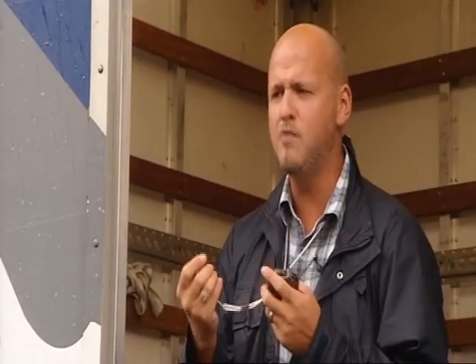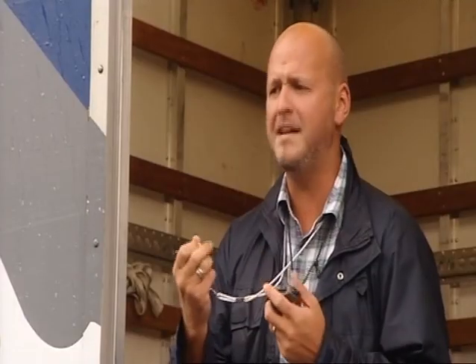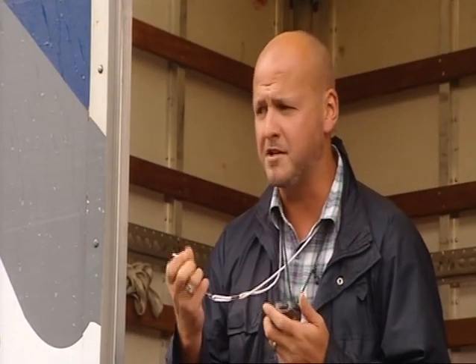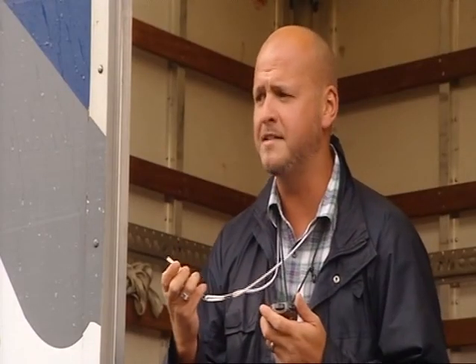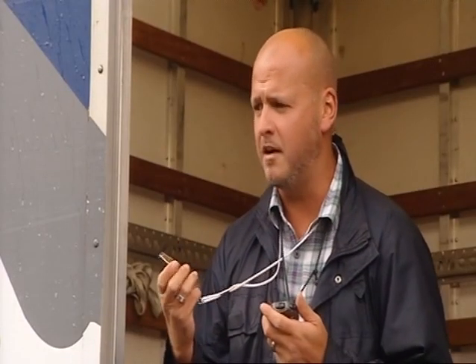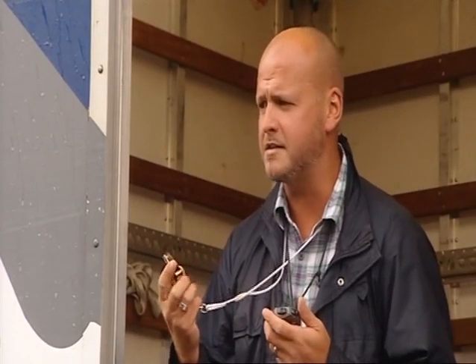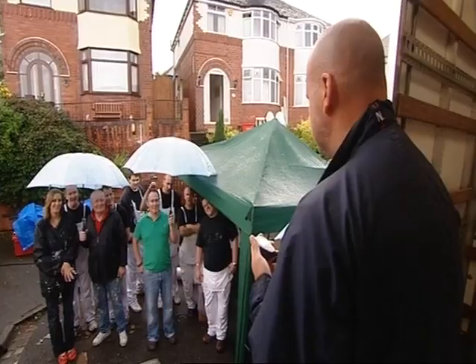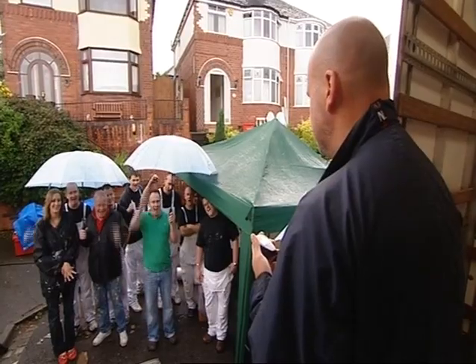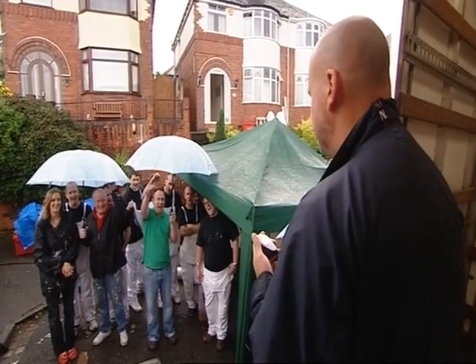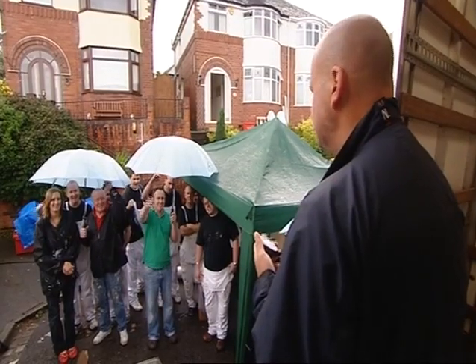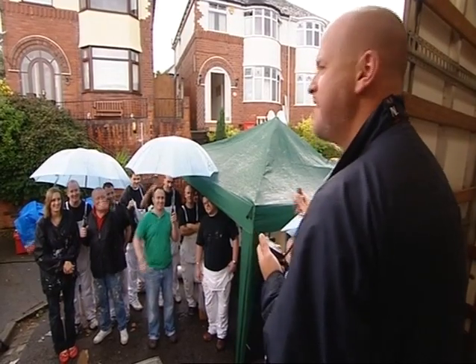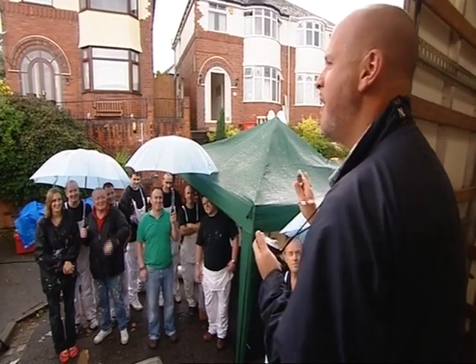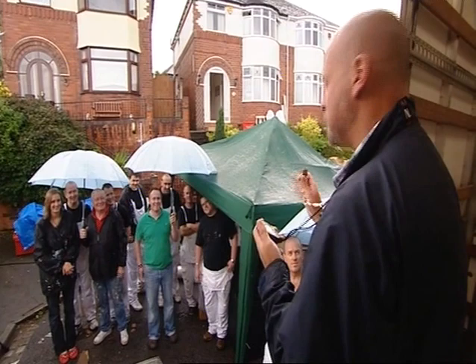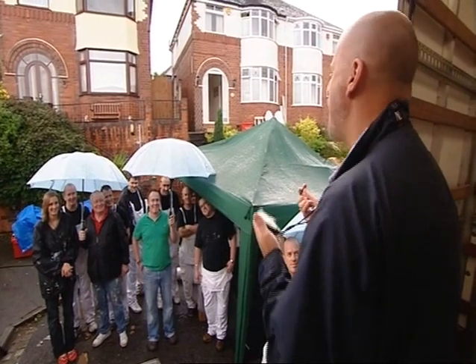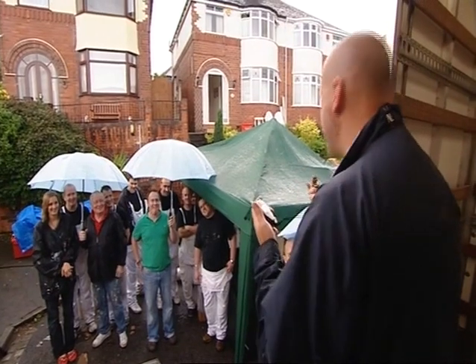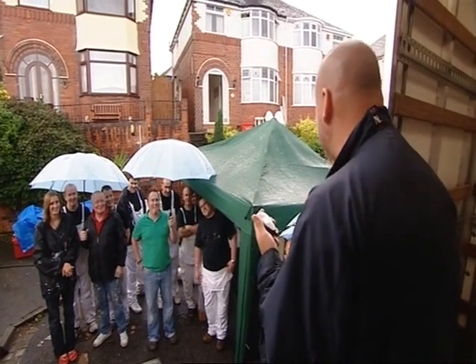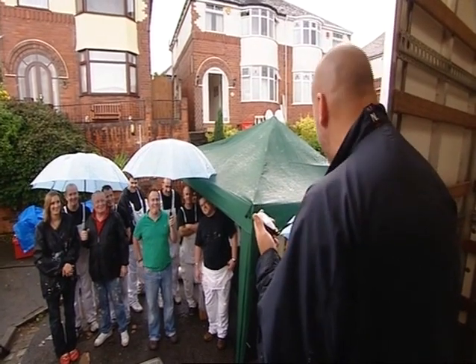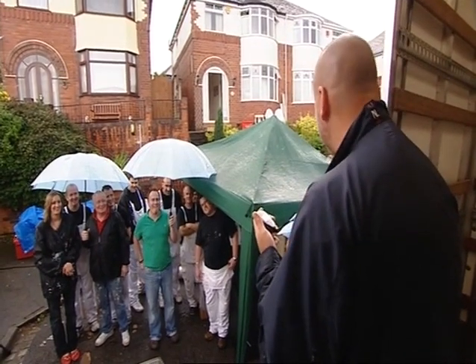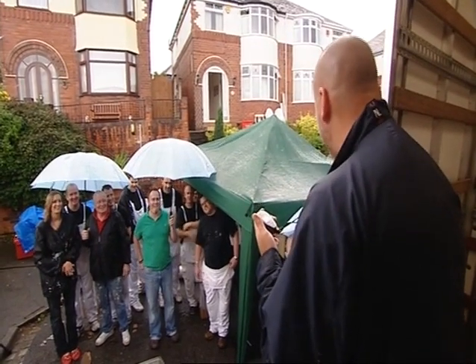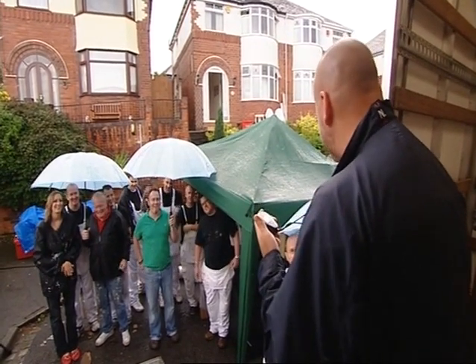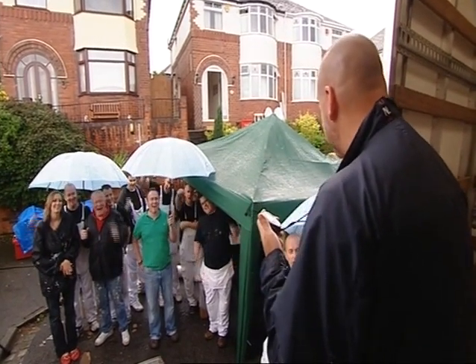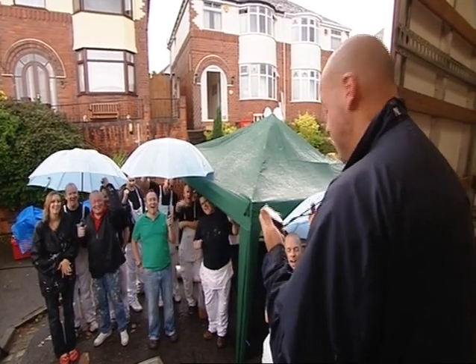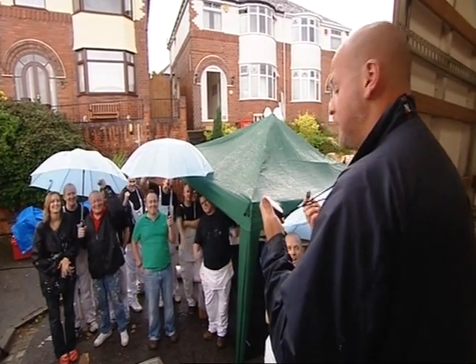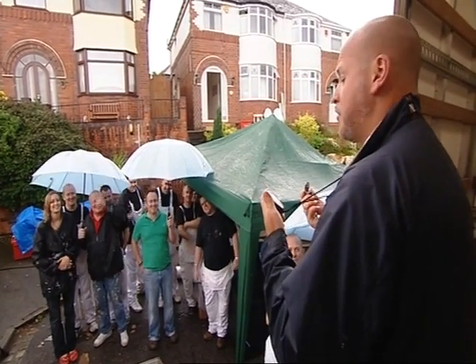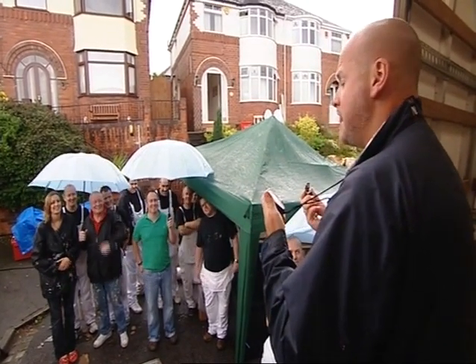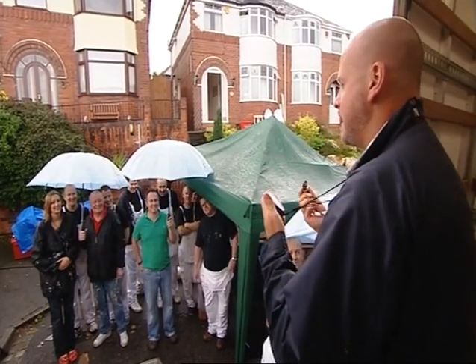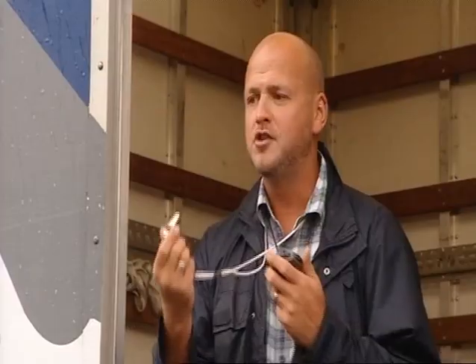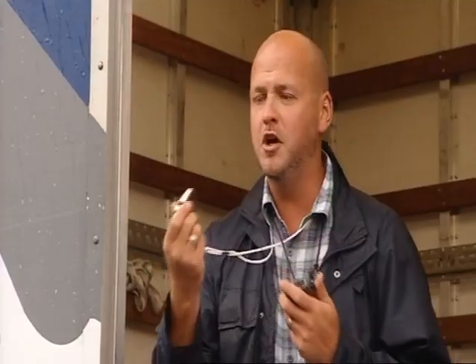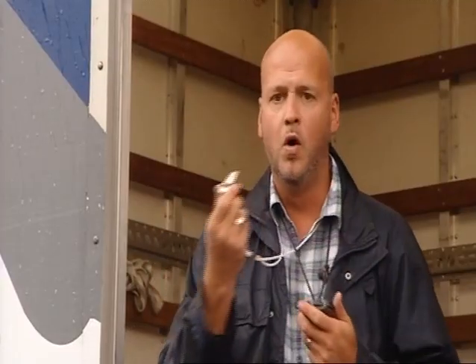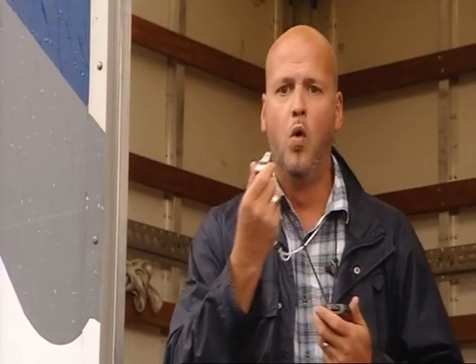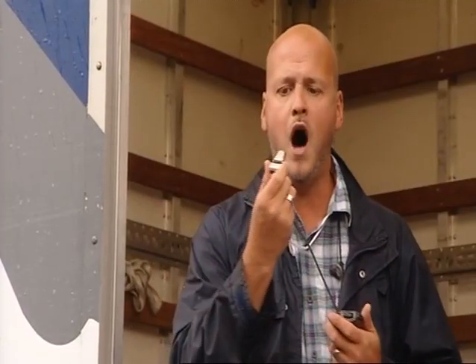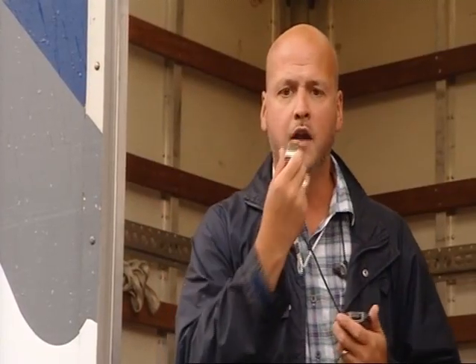Are we ready to randalise? Yes! Are we ready to randalise? YES! Three, two, one.